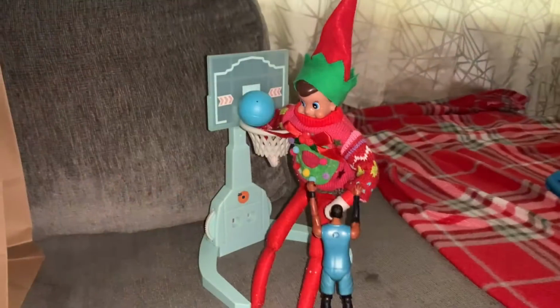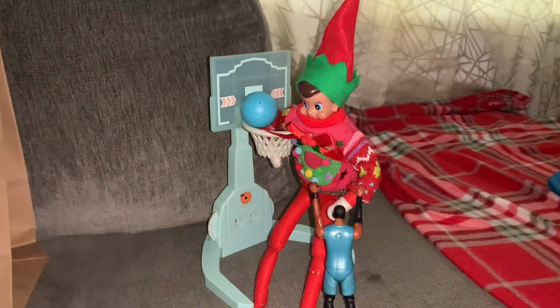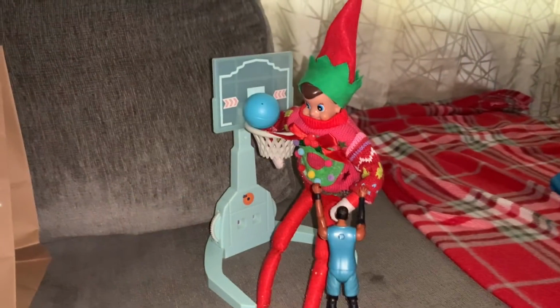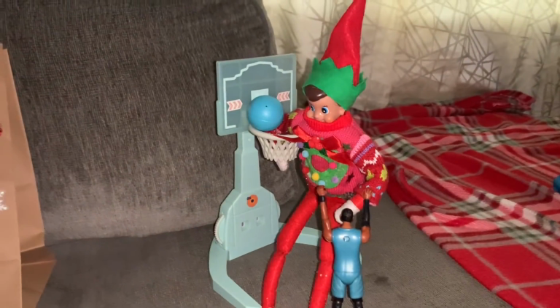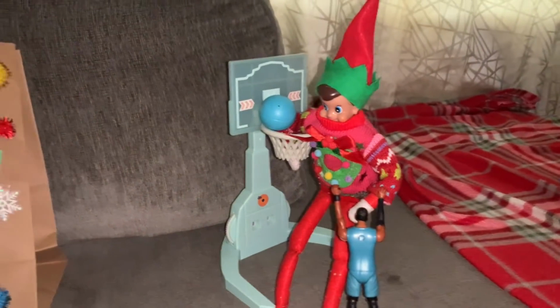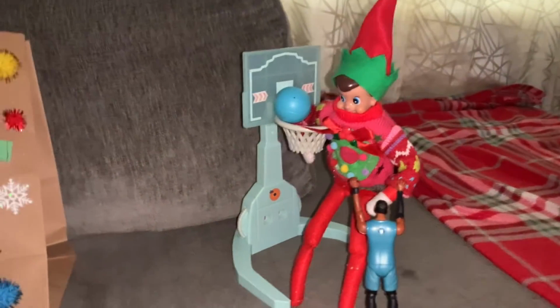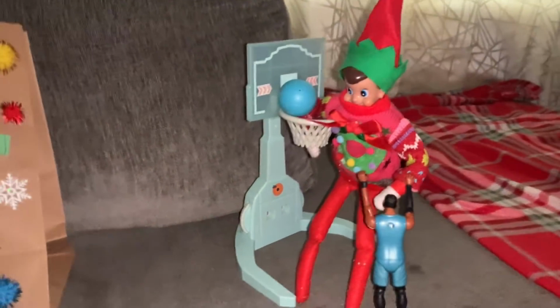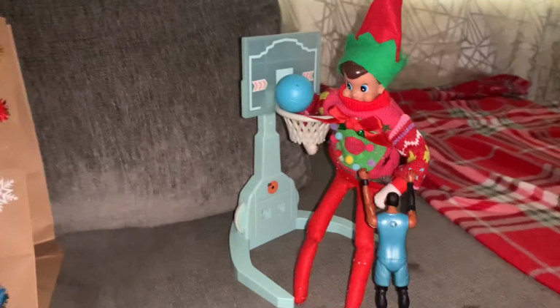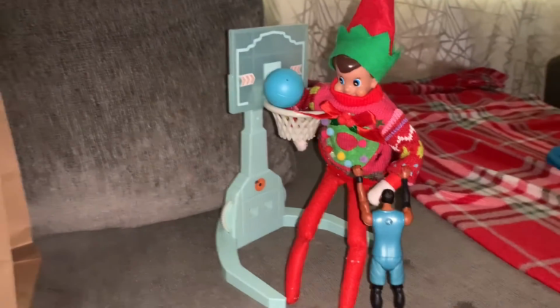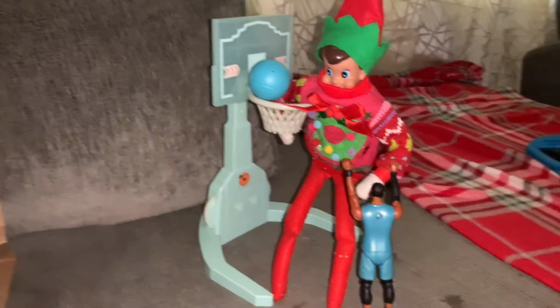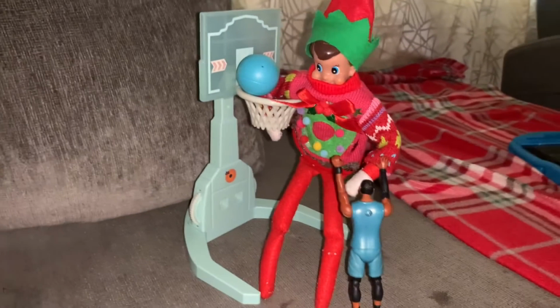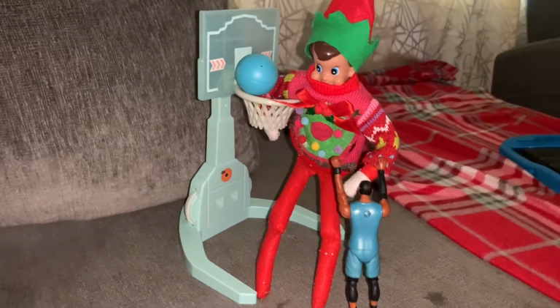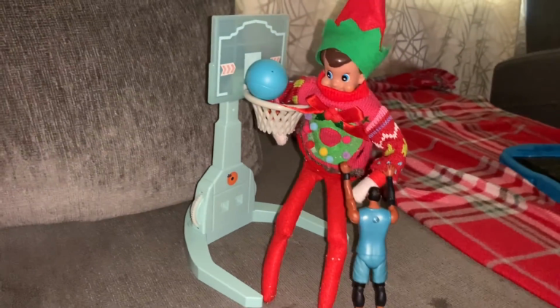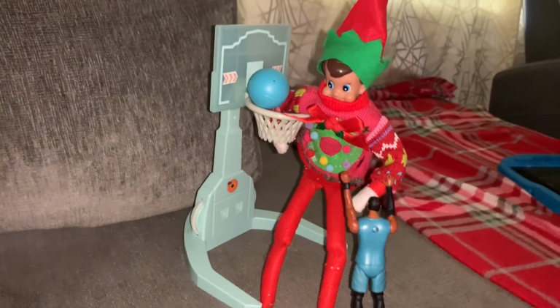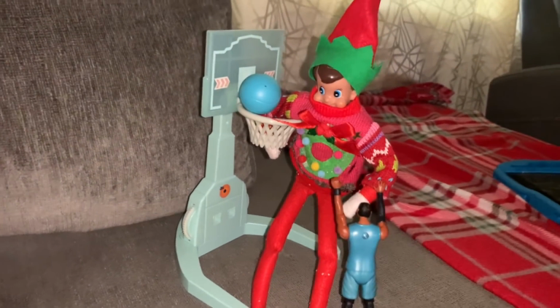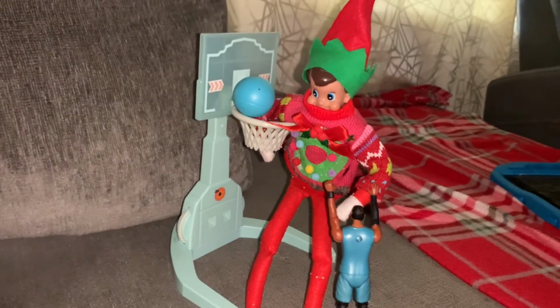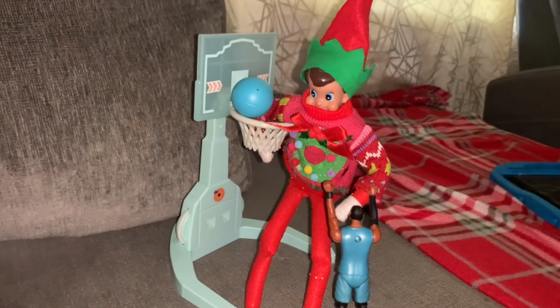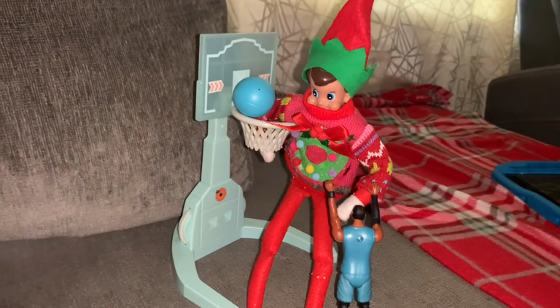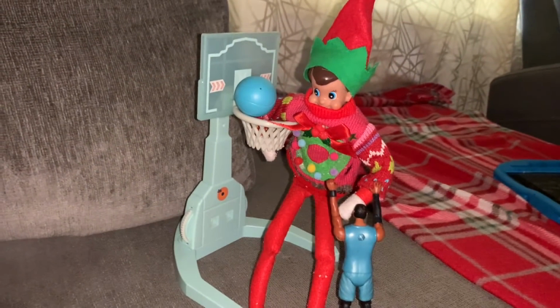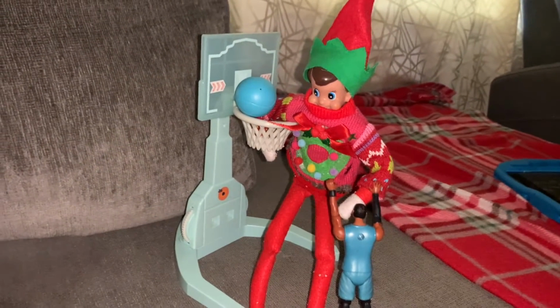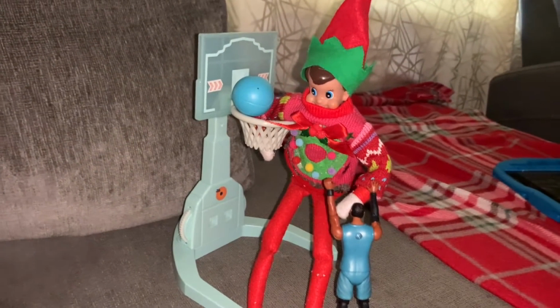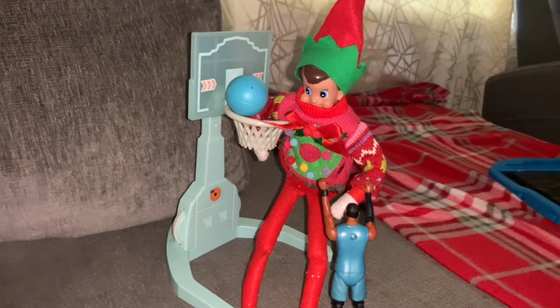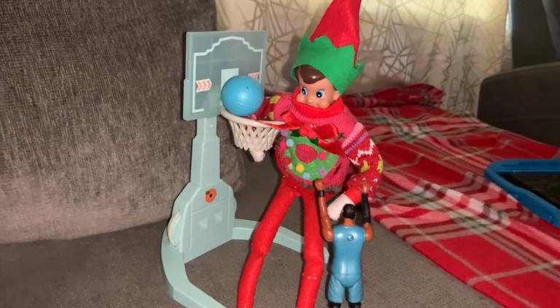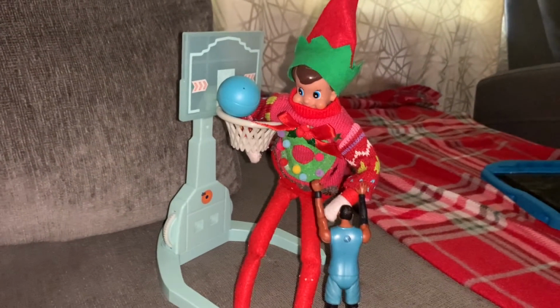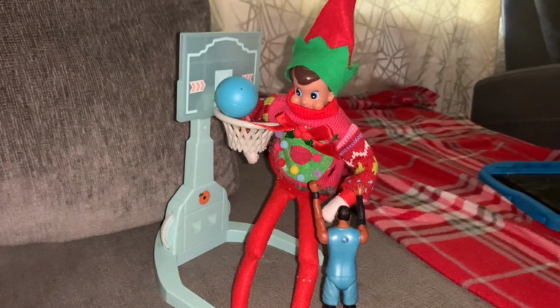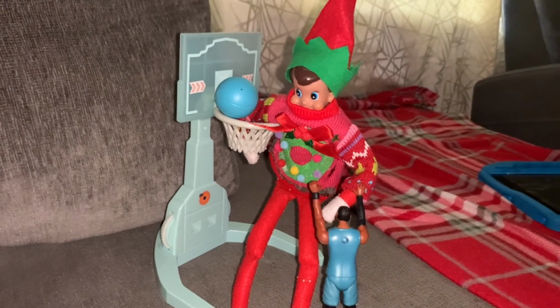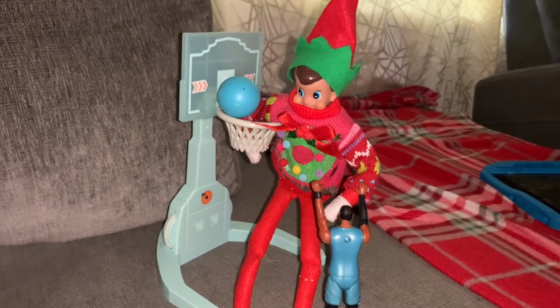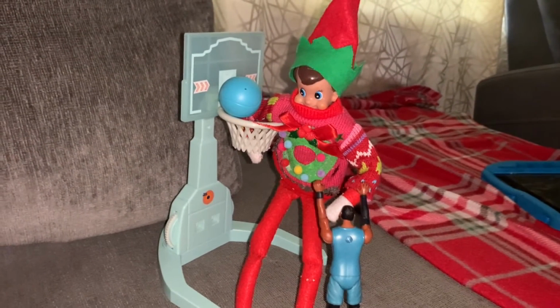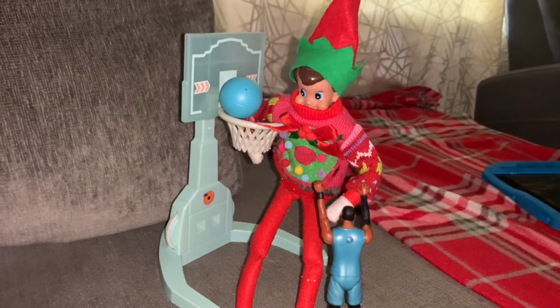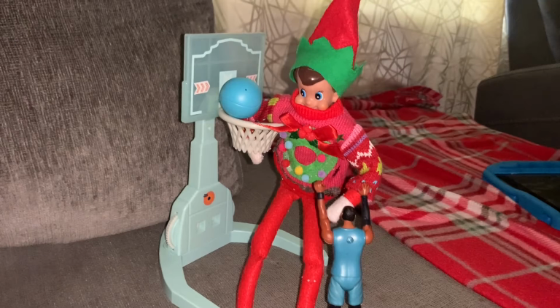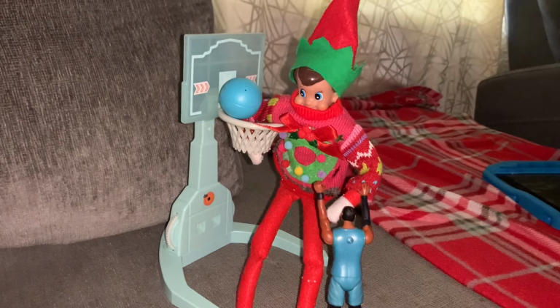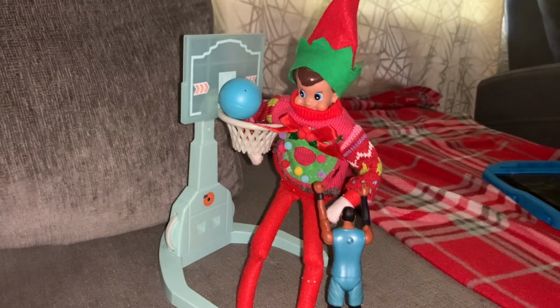Good morning guys and welcome to Vlogmas Day 7. Now what is Elfie up to this morning? It looks like he's doing a slam dunk on LeBron.